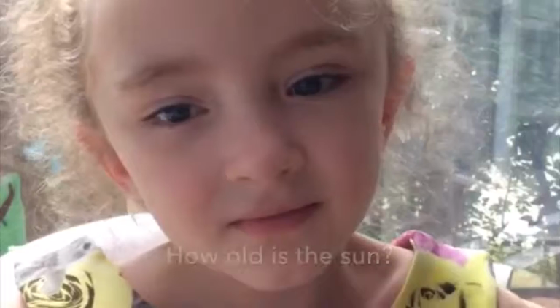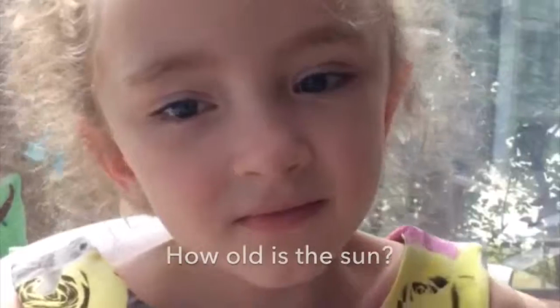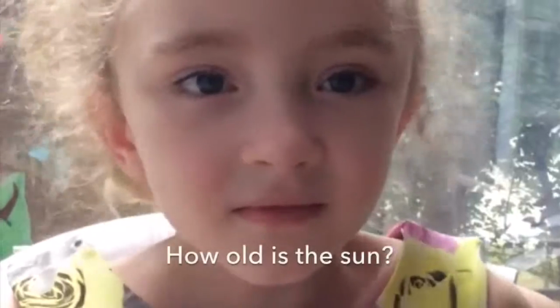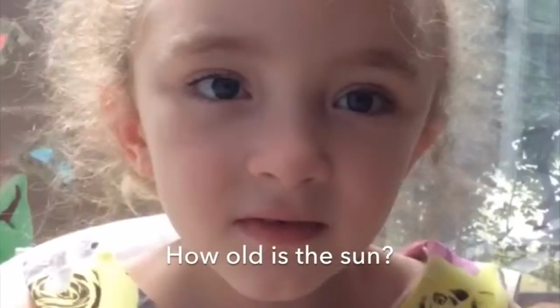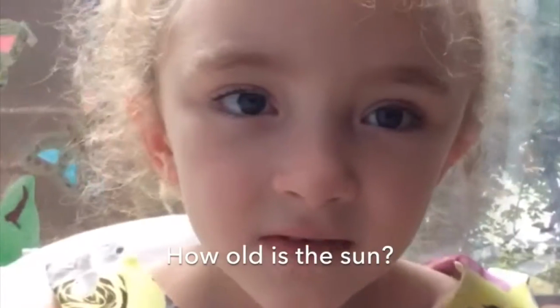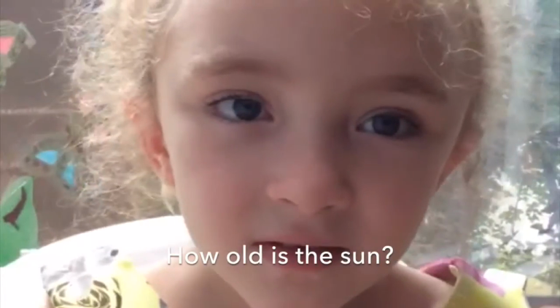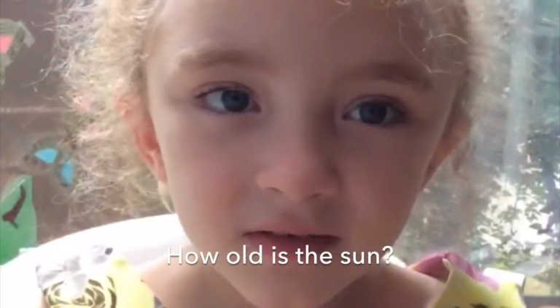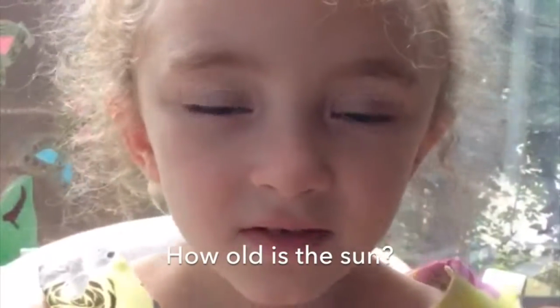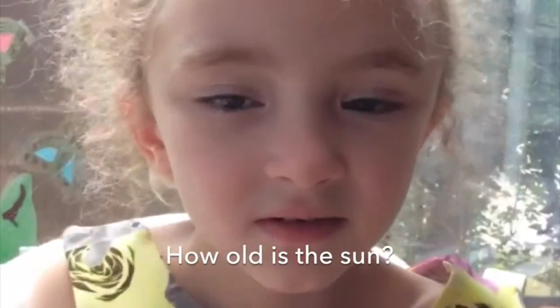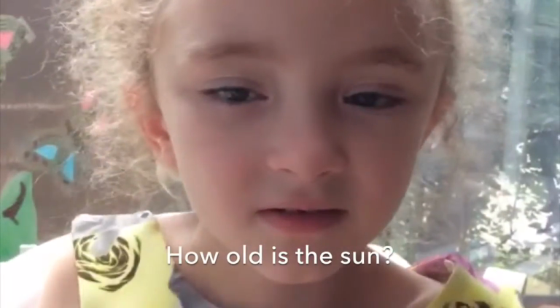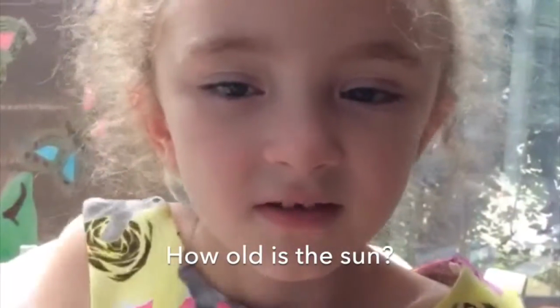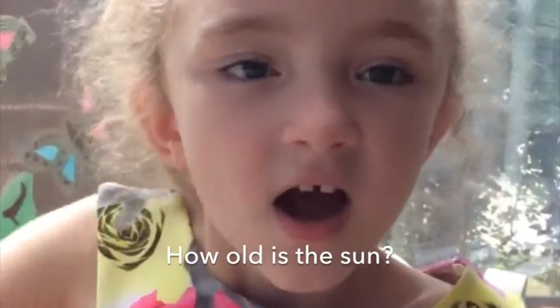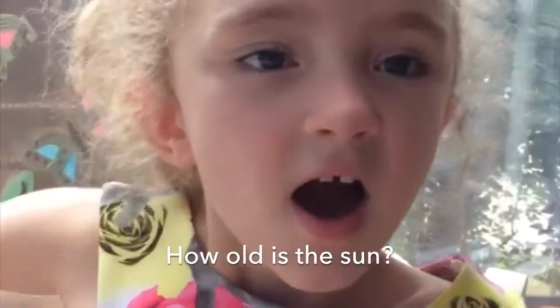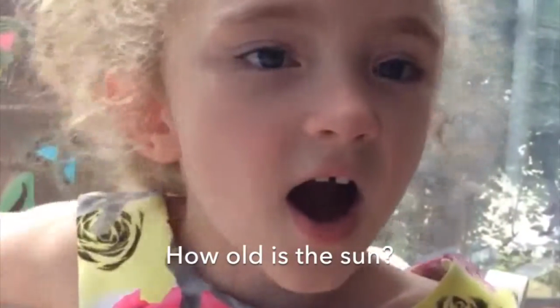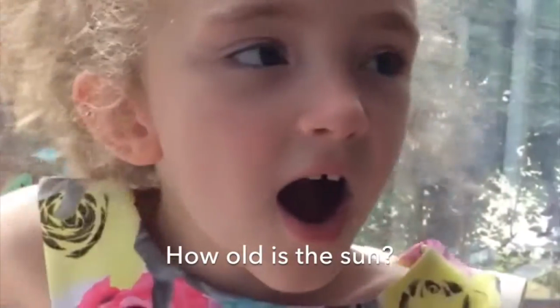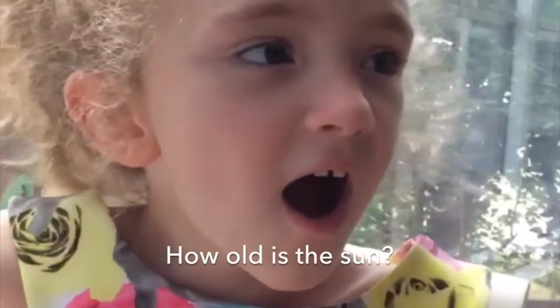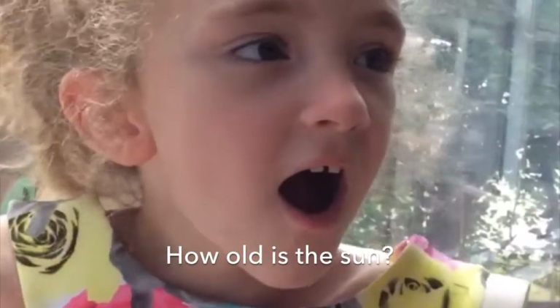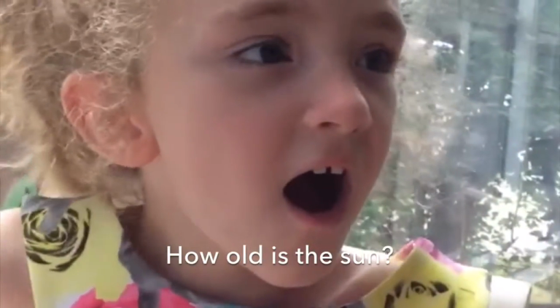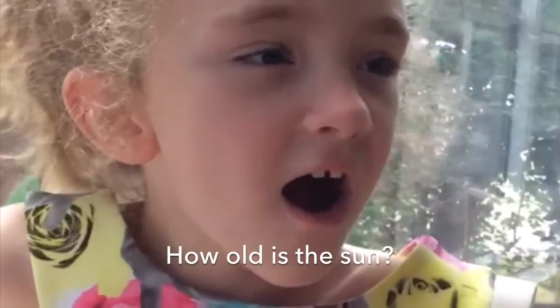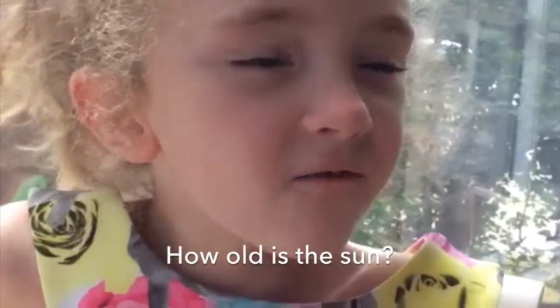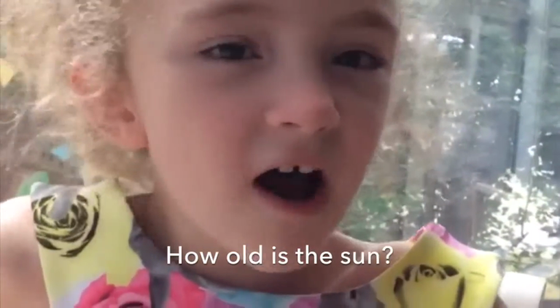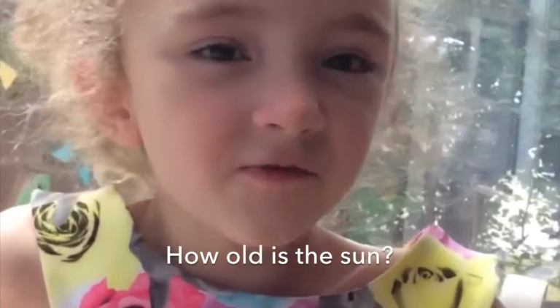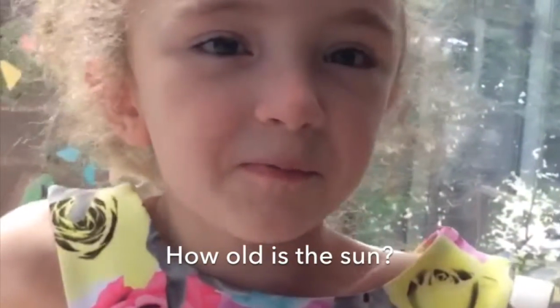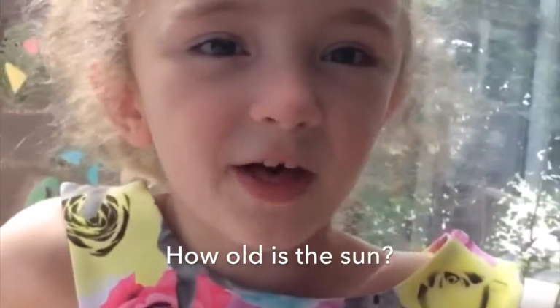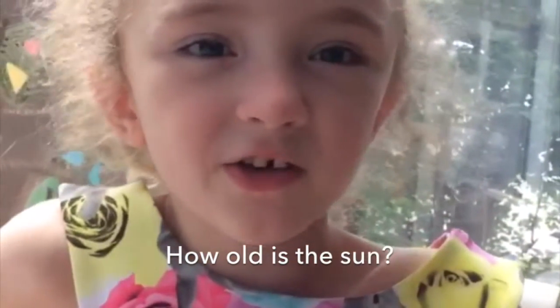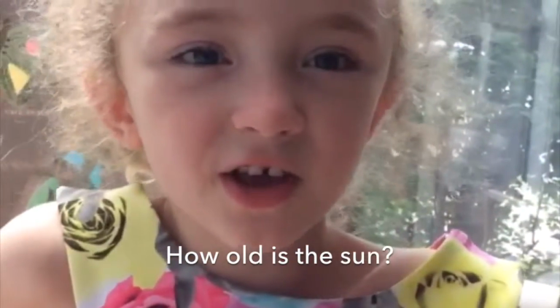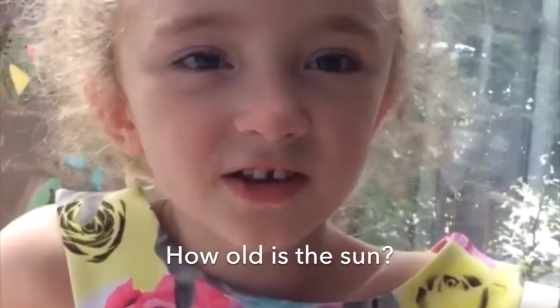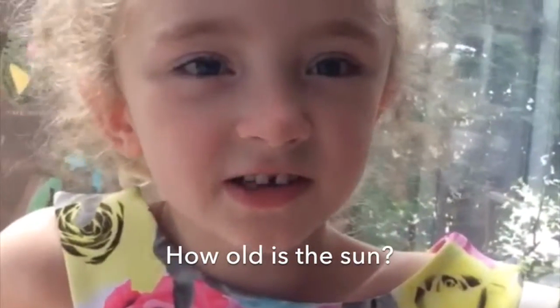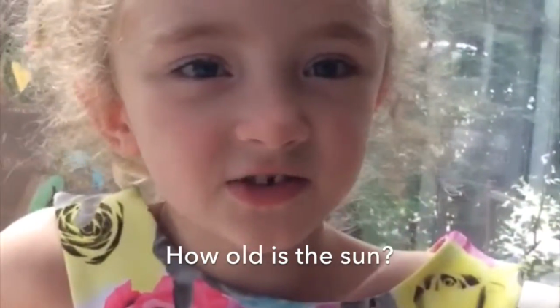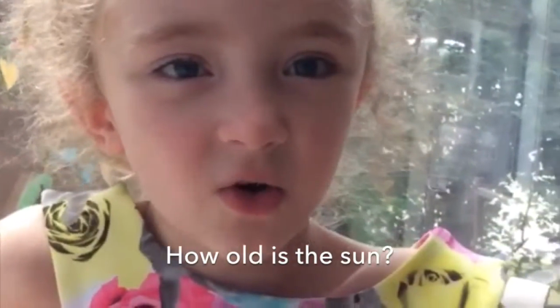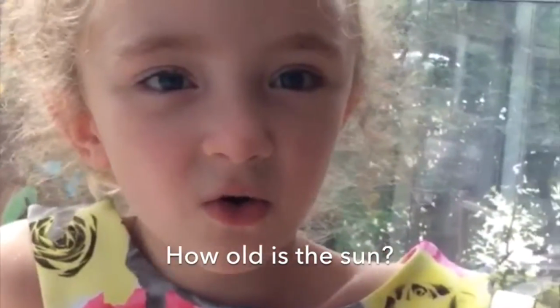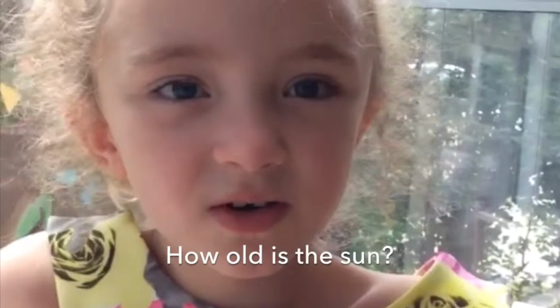How old is the sun? 5 billion years old.